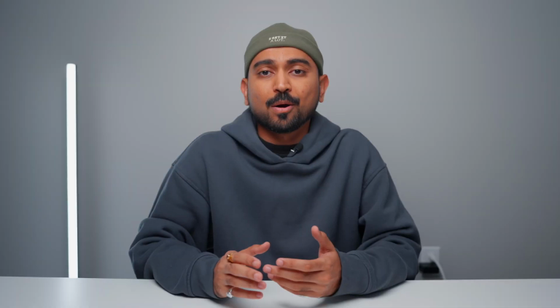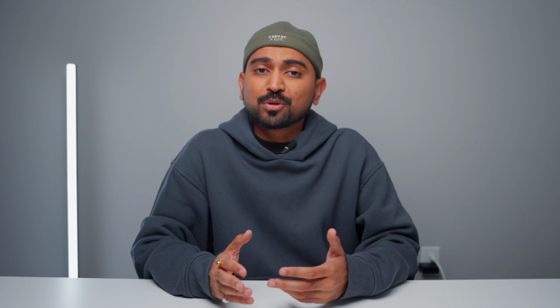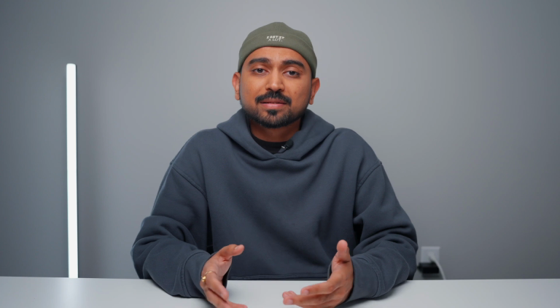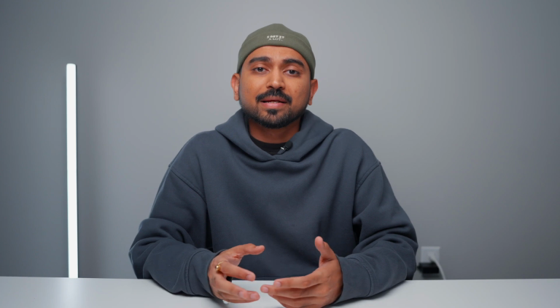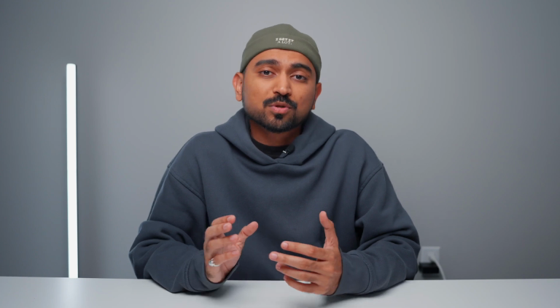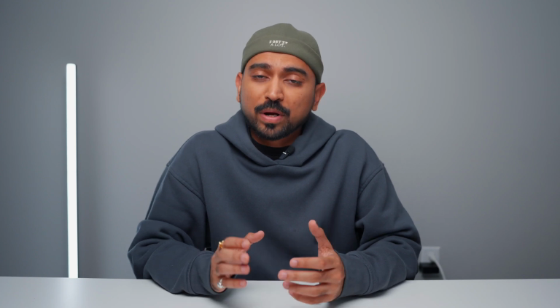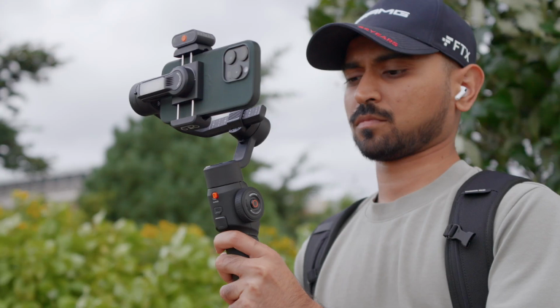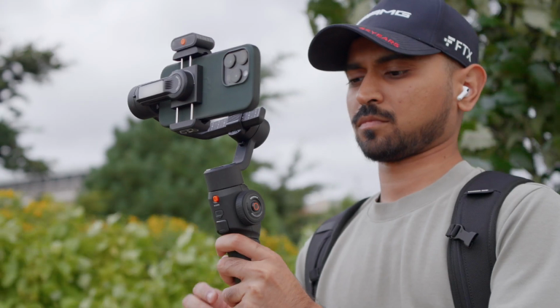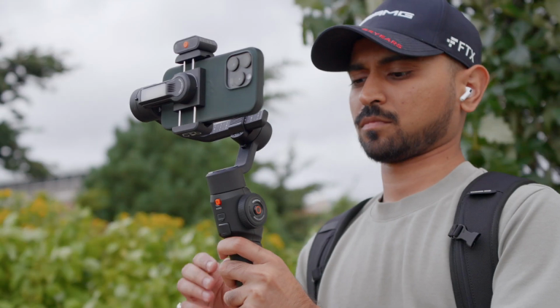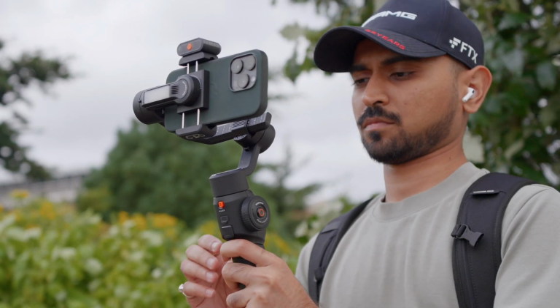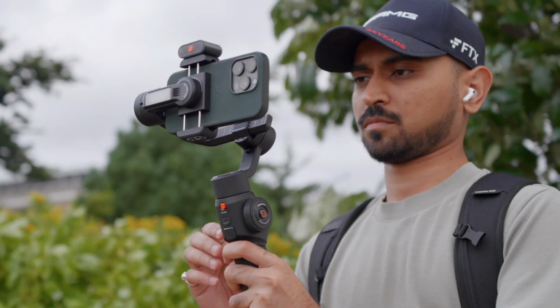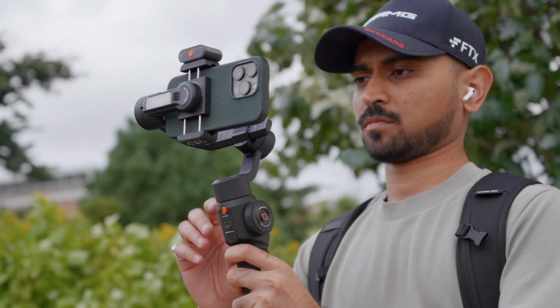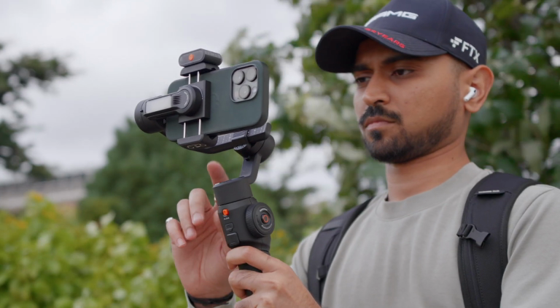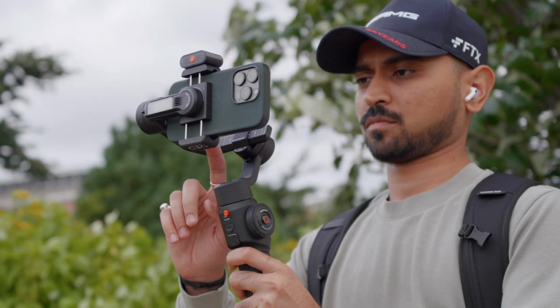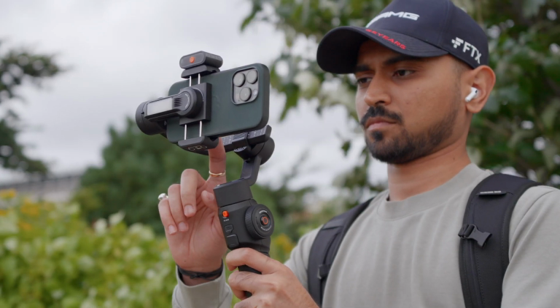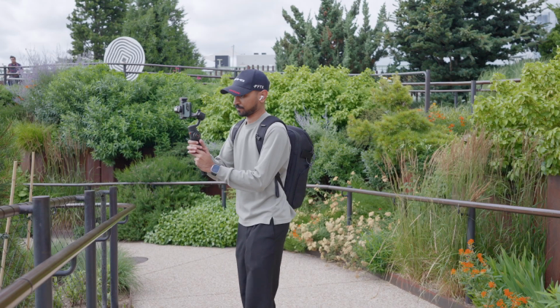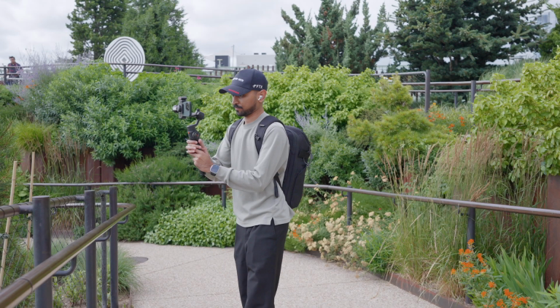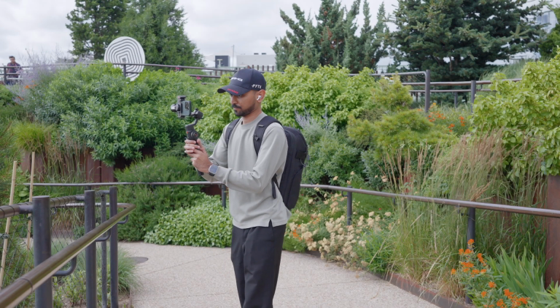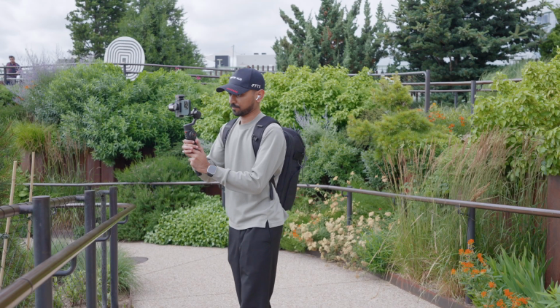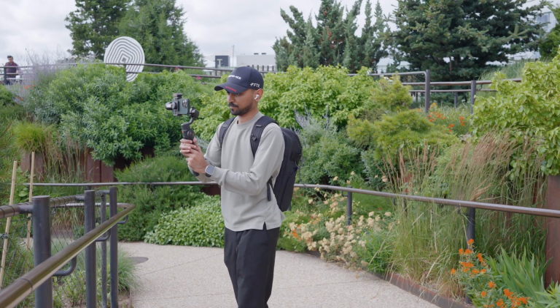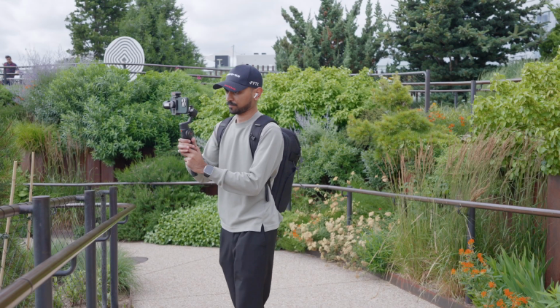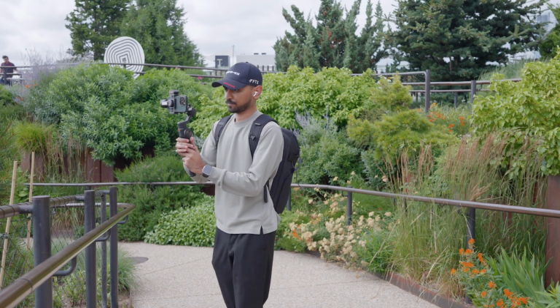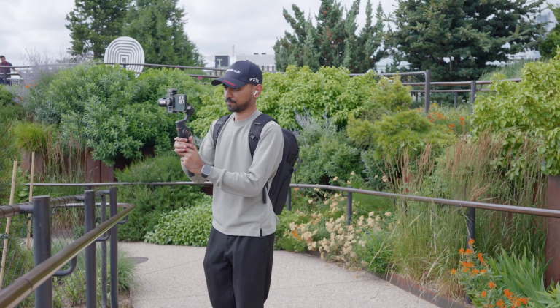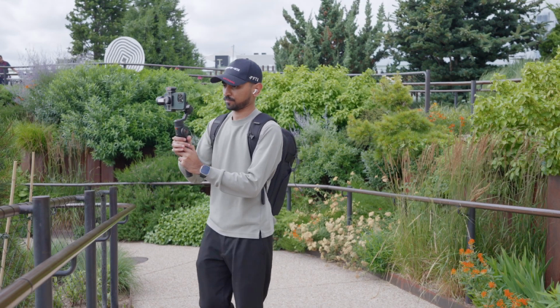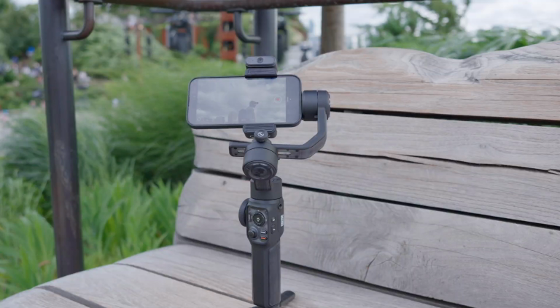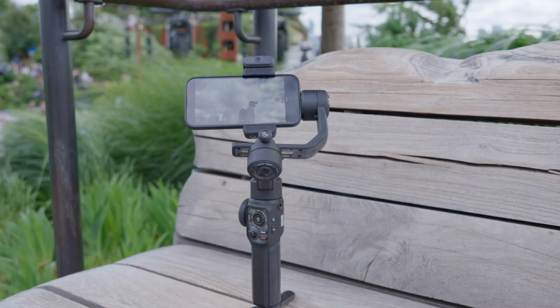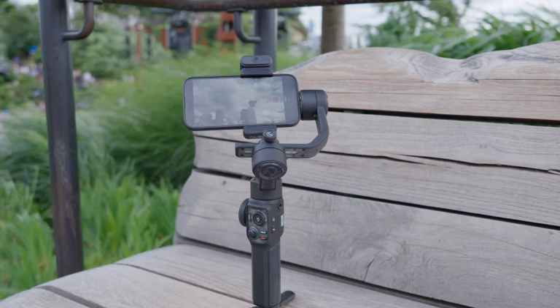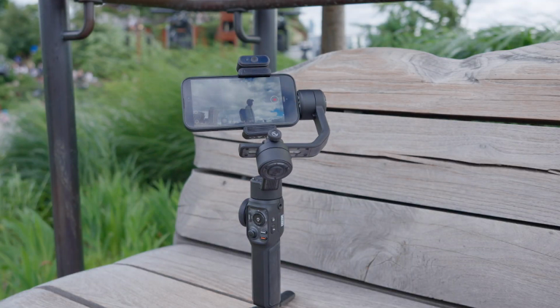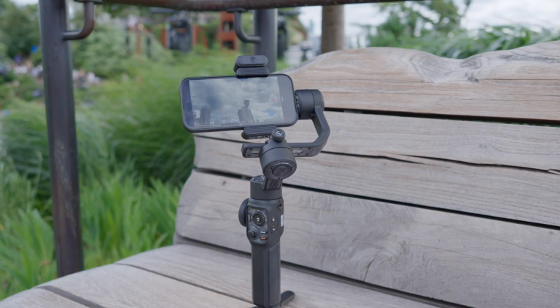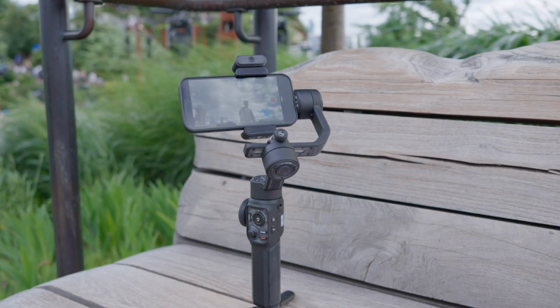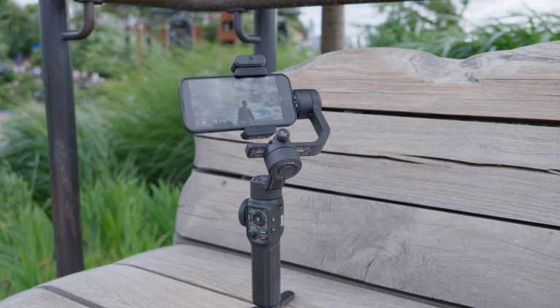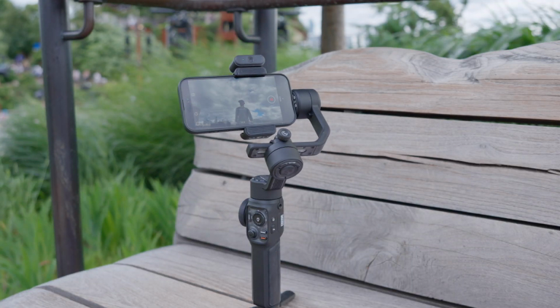As you can see, it was very windy here in this location when I shot this scene, but the gimbal was holding perfectly and the grip was very smooth.